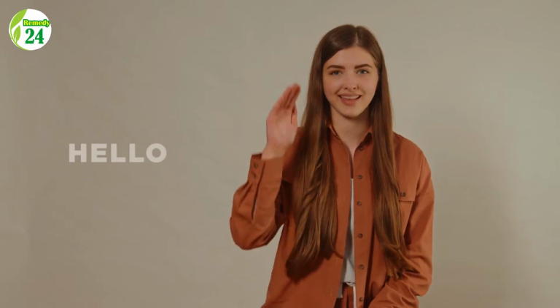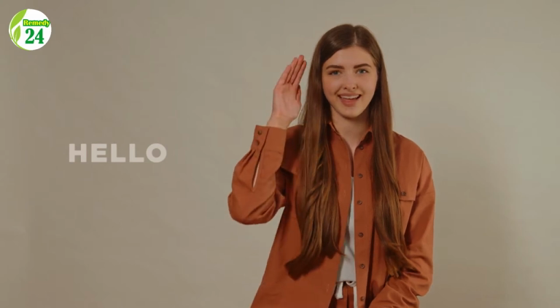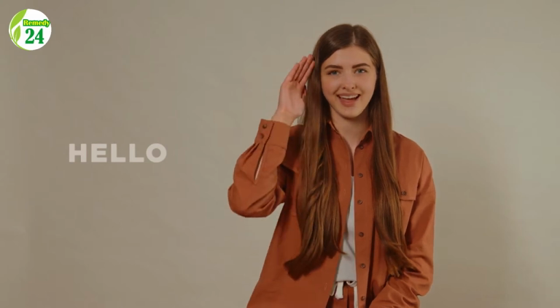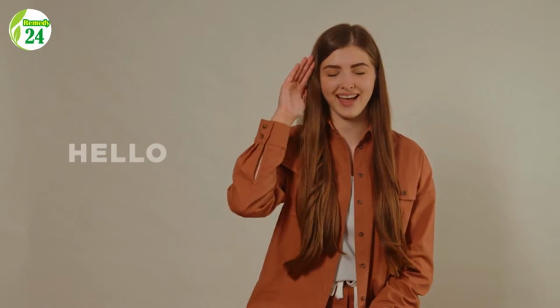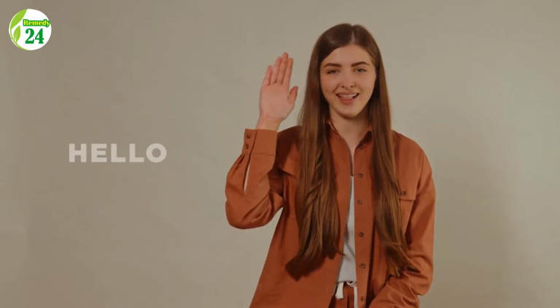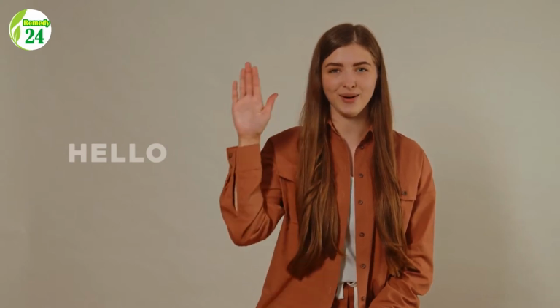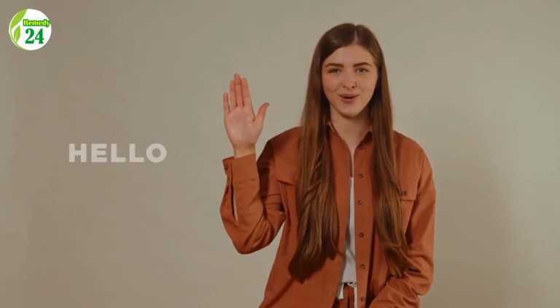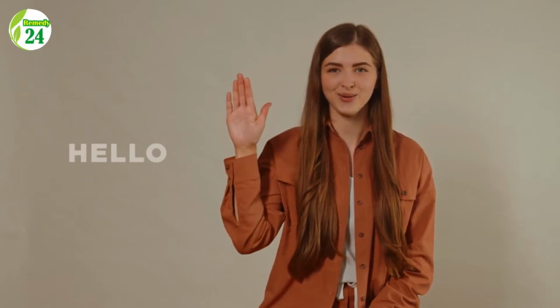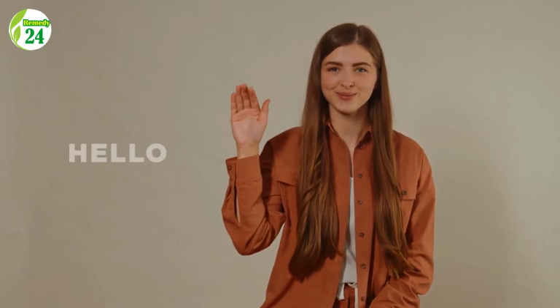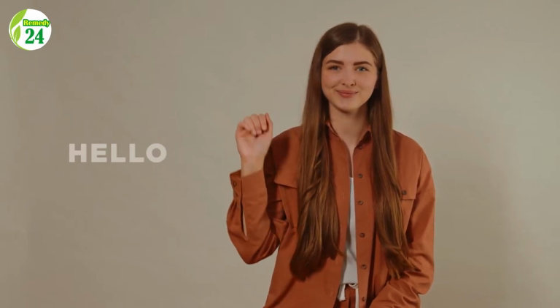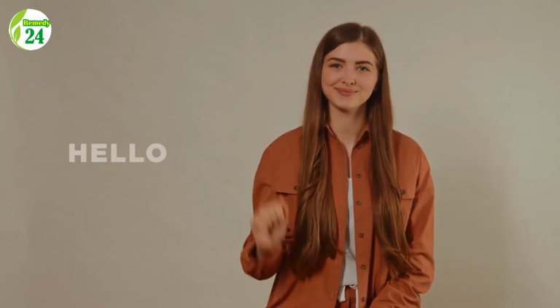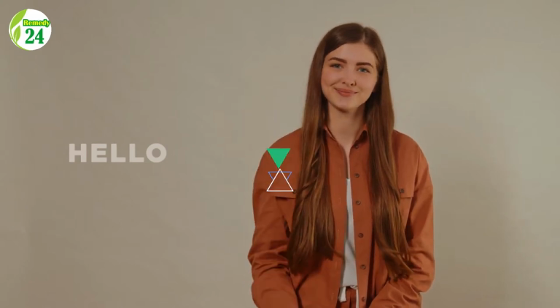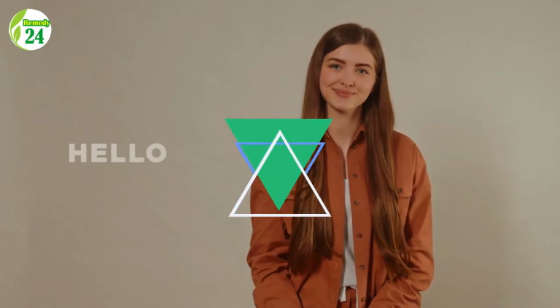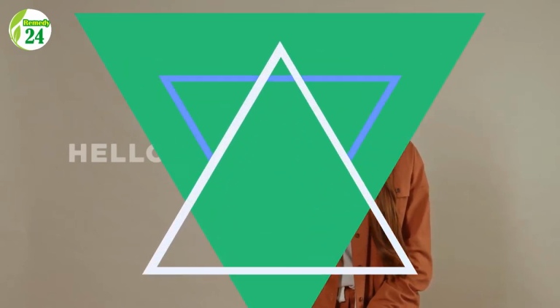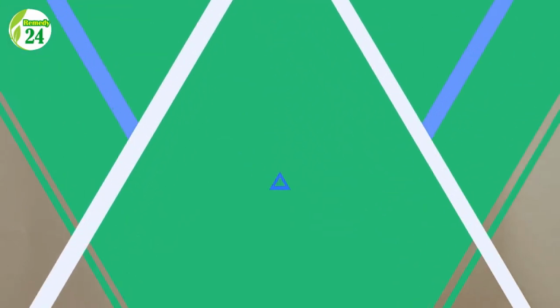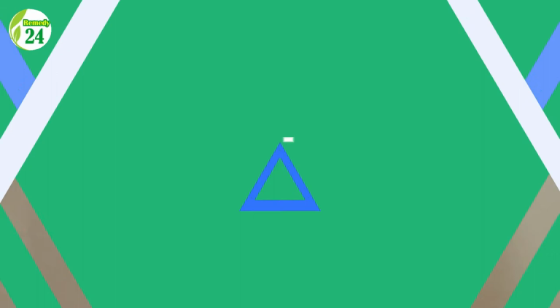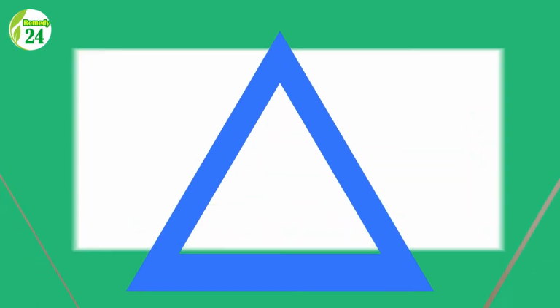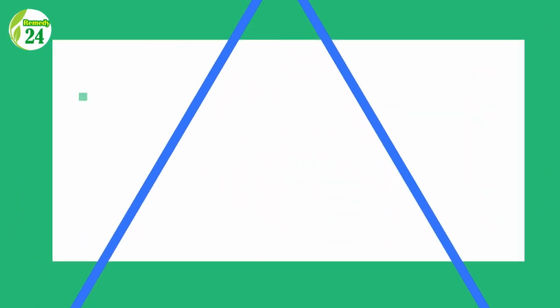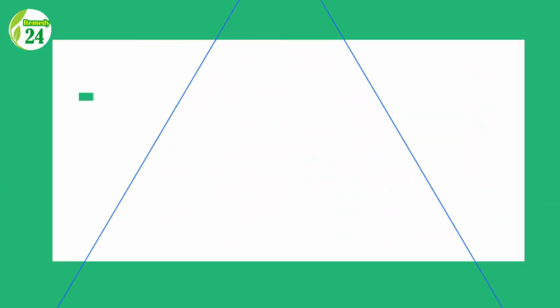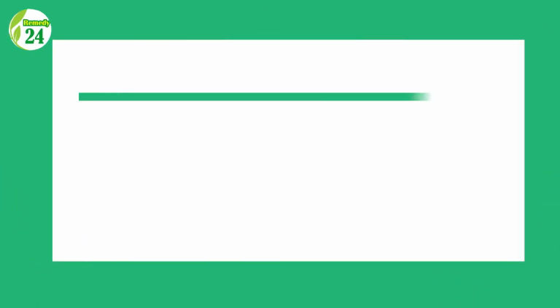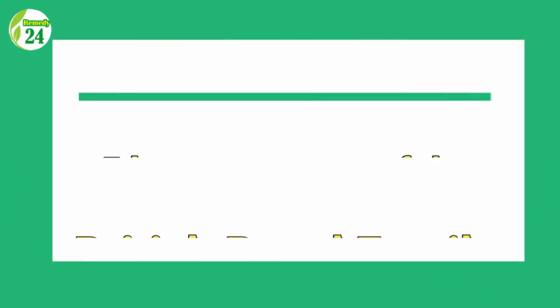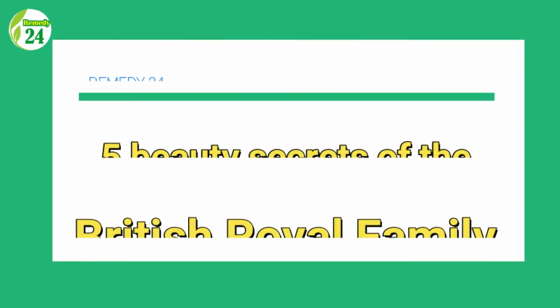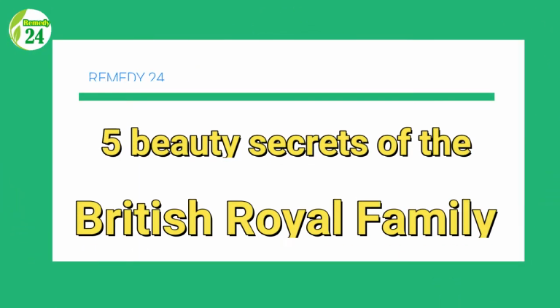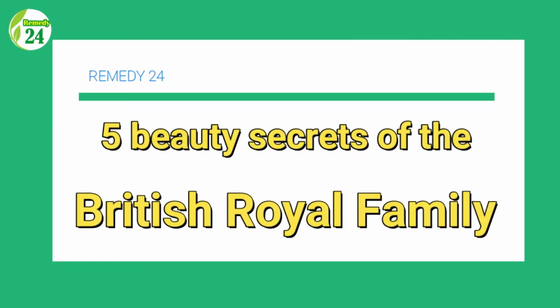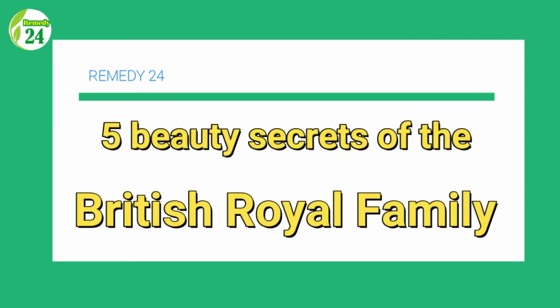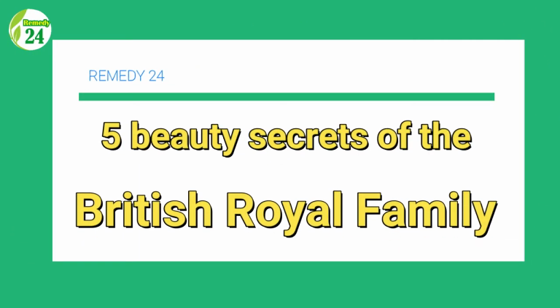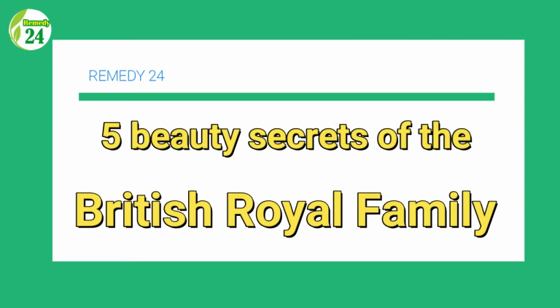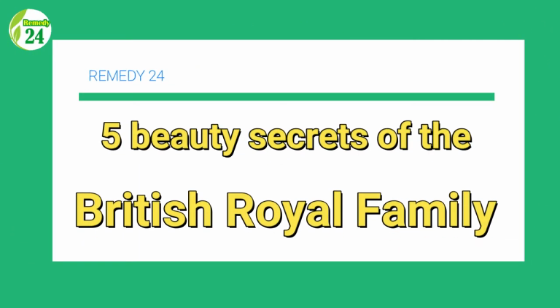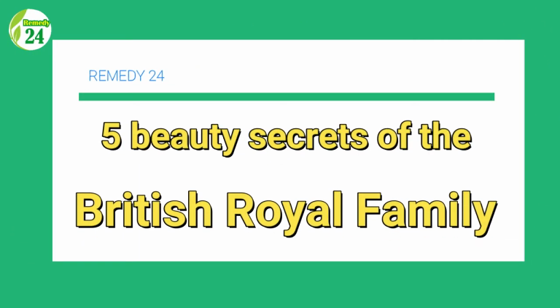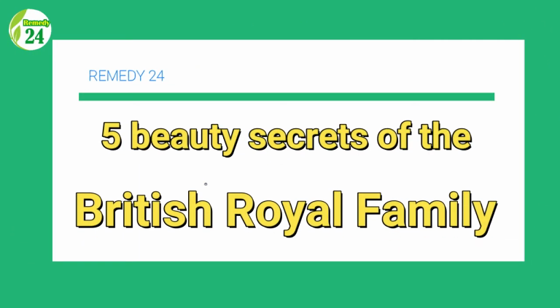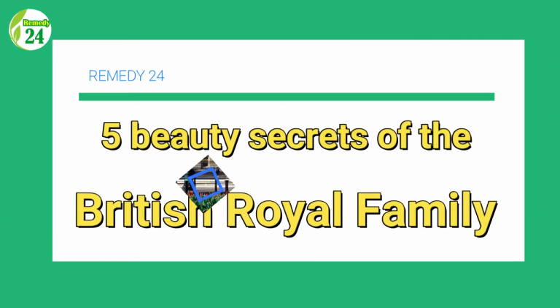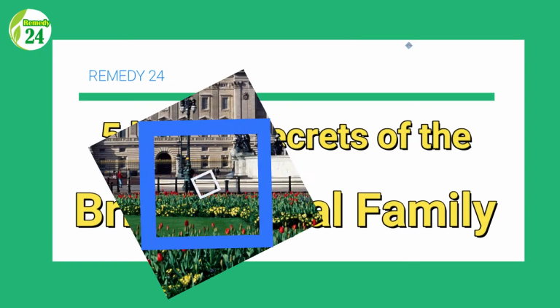Hello everyone, welcome to Remedy24. Today we're going to show you 5 beauty secrets of the British Royal Family.